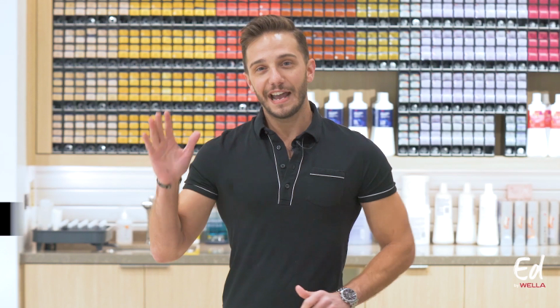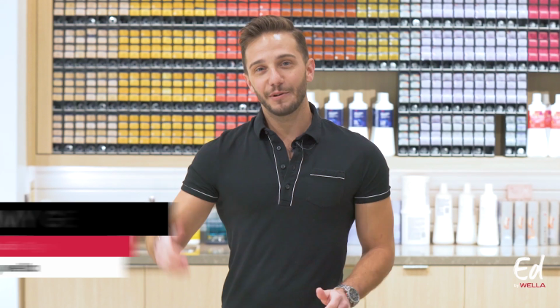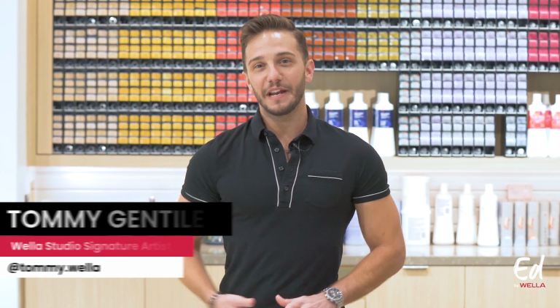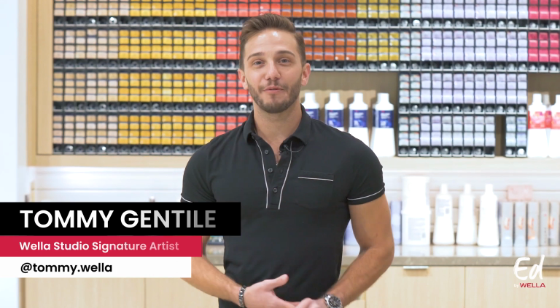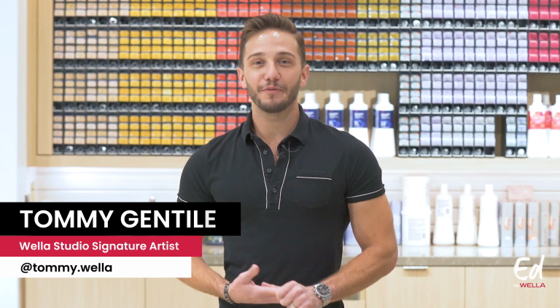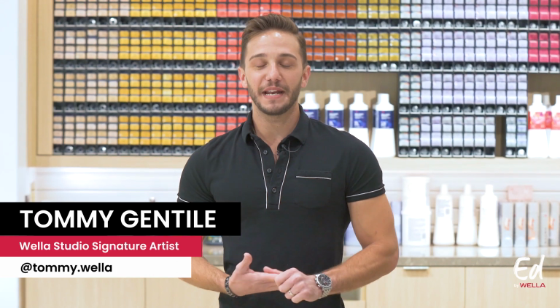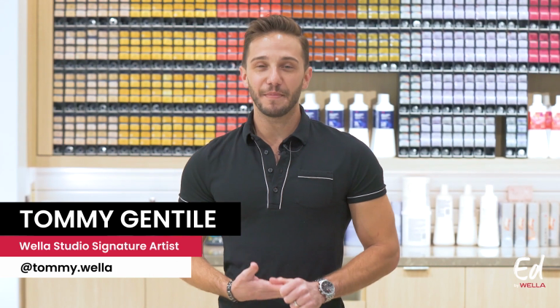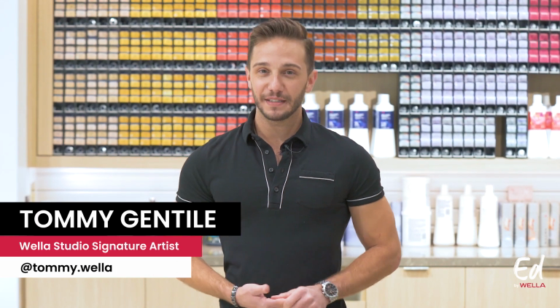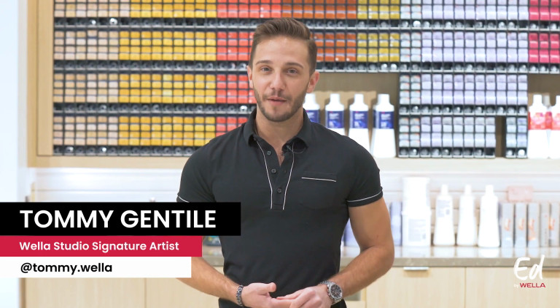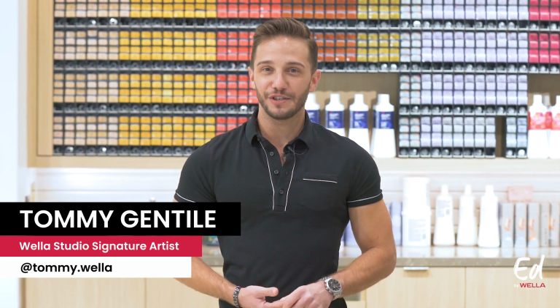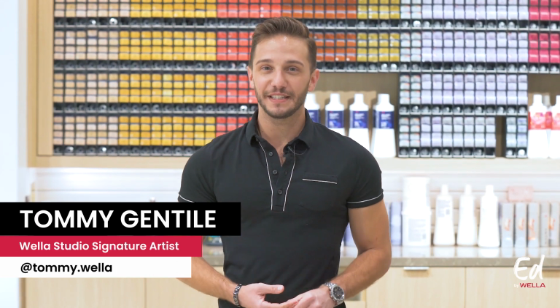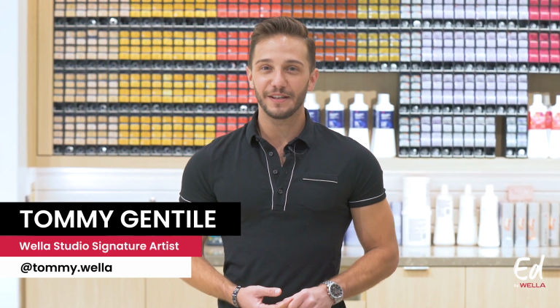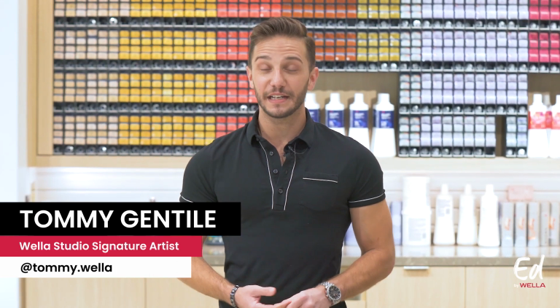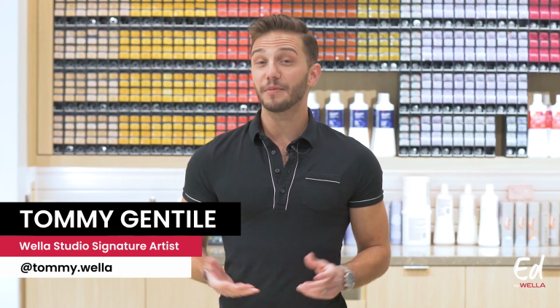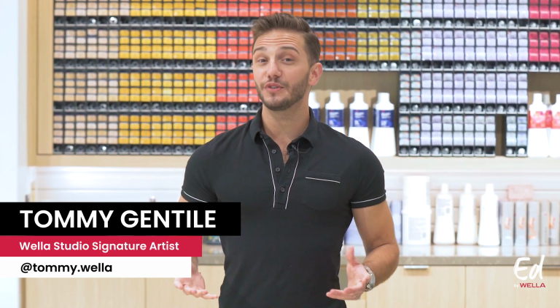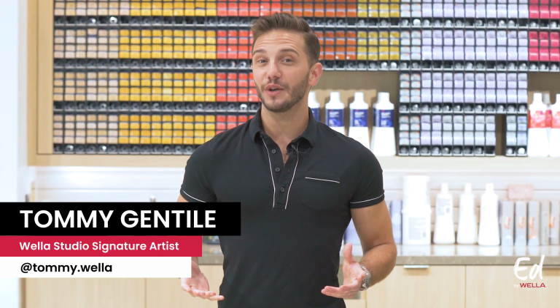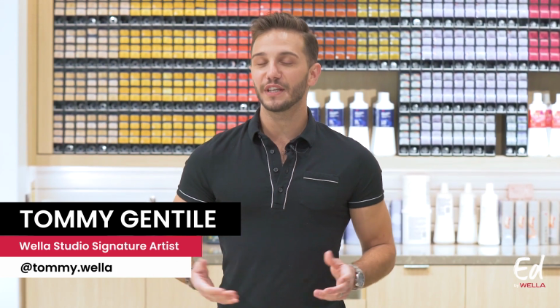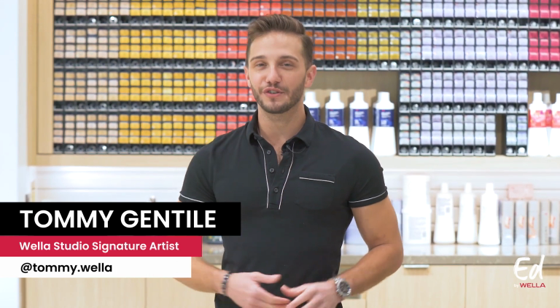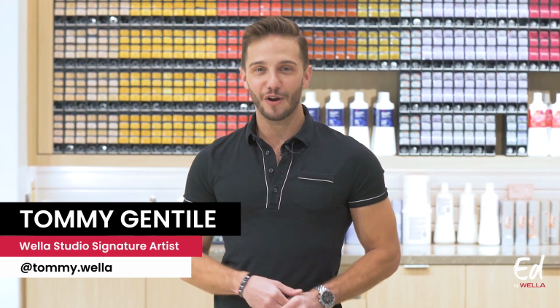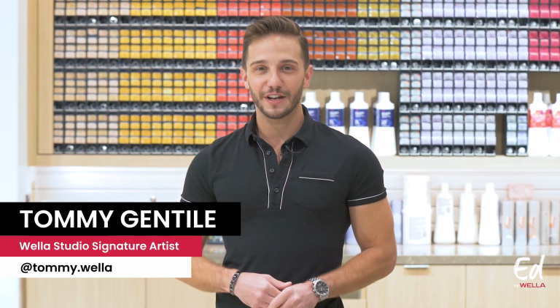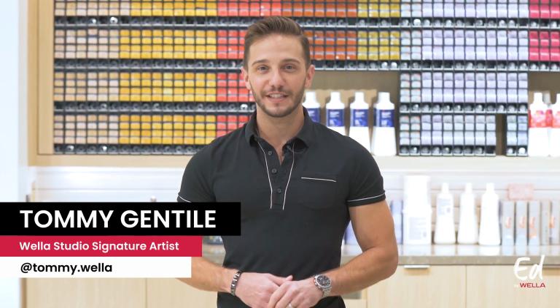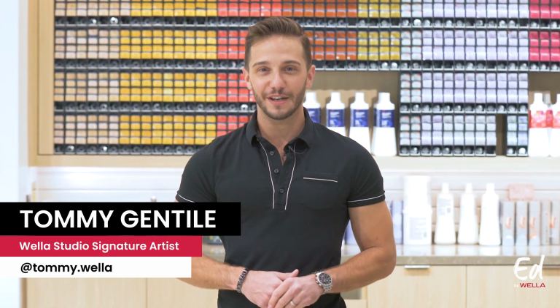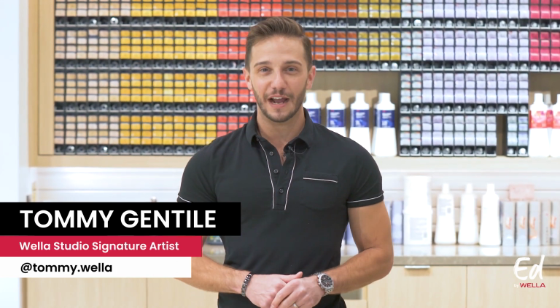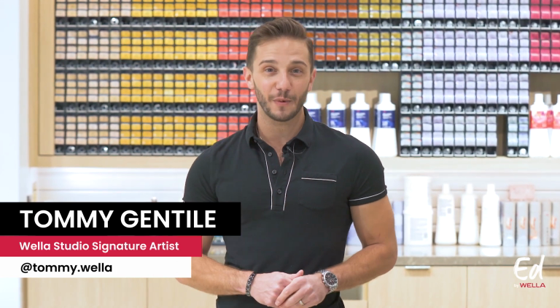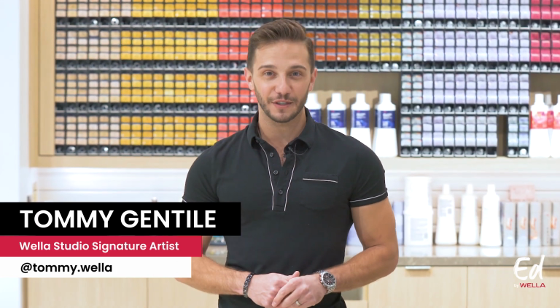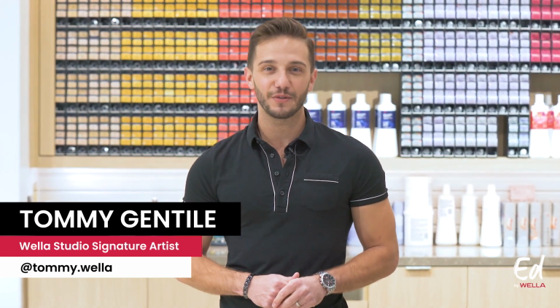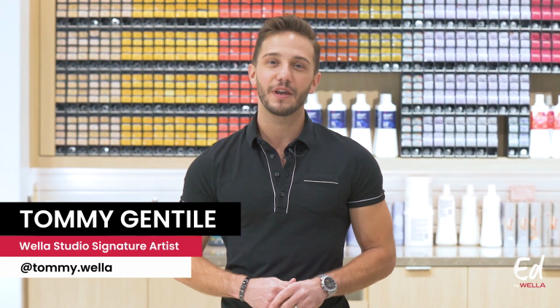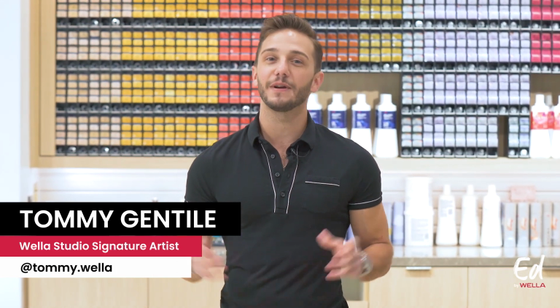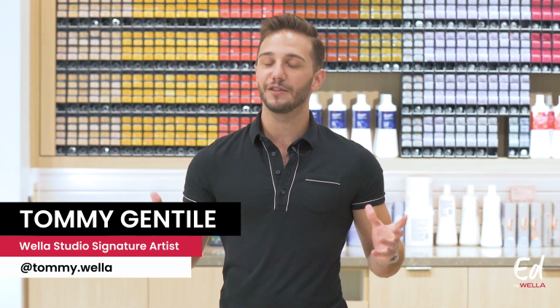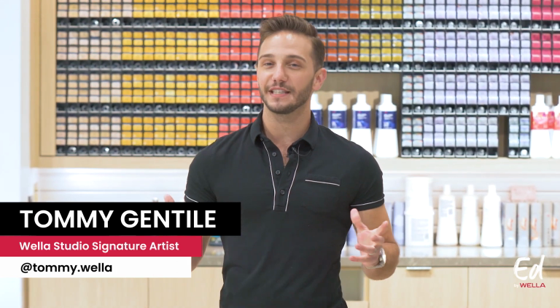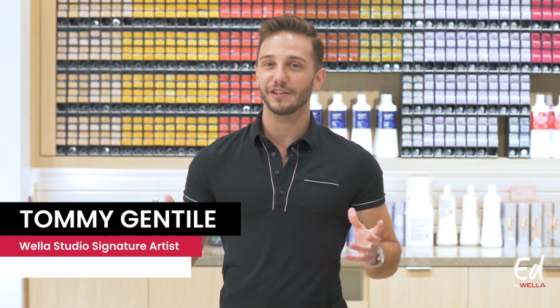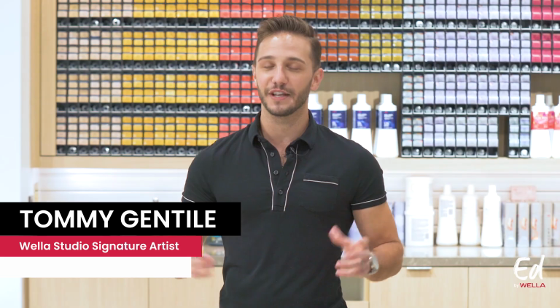Hi everyone, how are you? My name is Tommy Gentile and I'm a Studio Signature Artist here at the Wella Studio in Los Angeles.